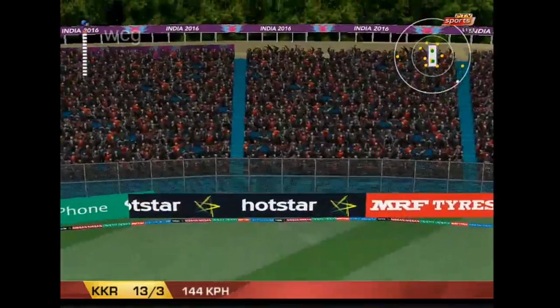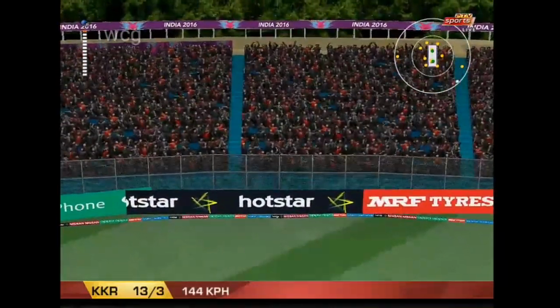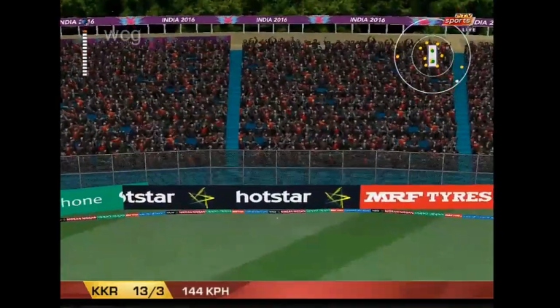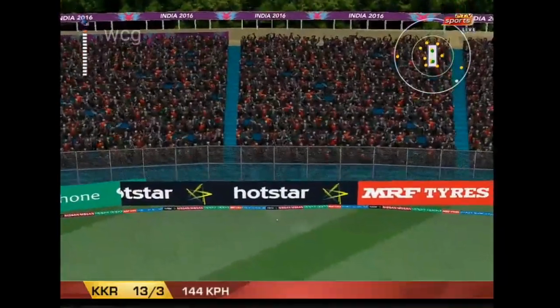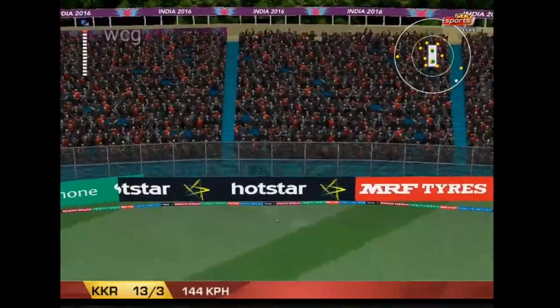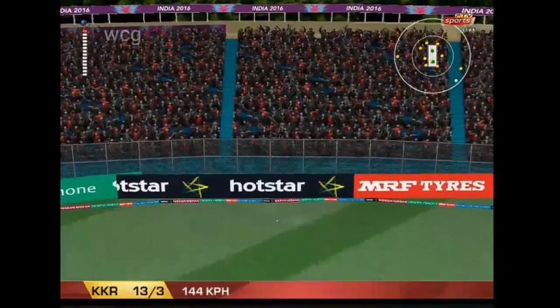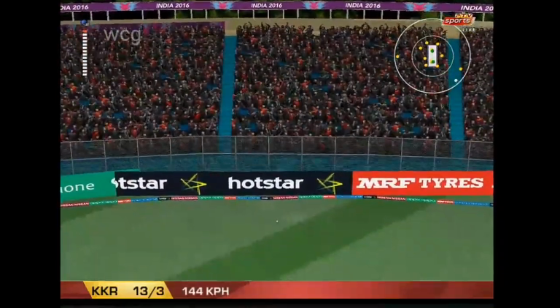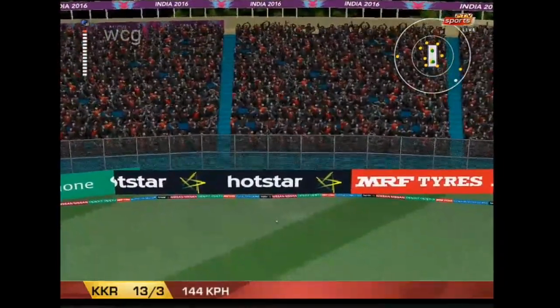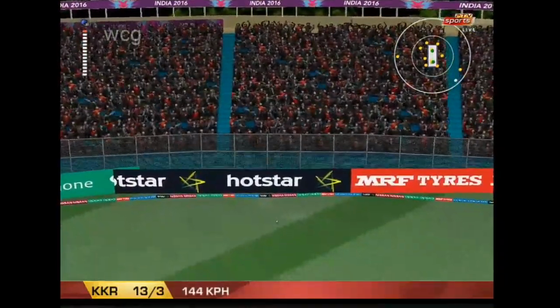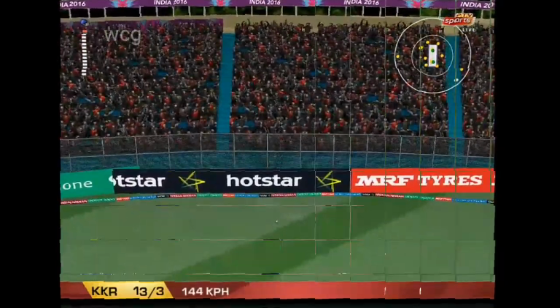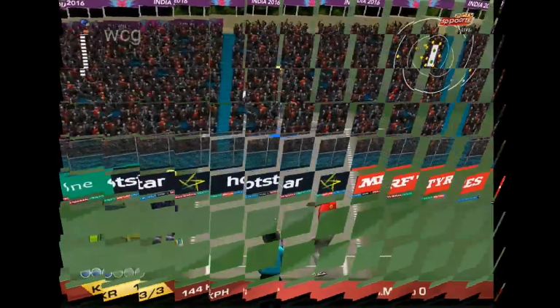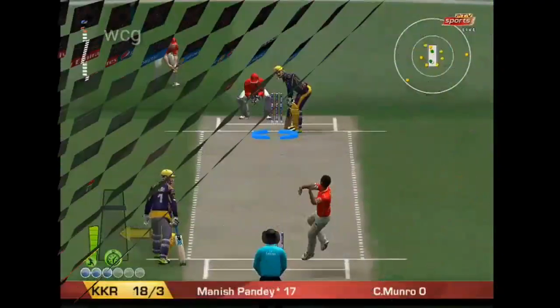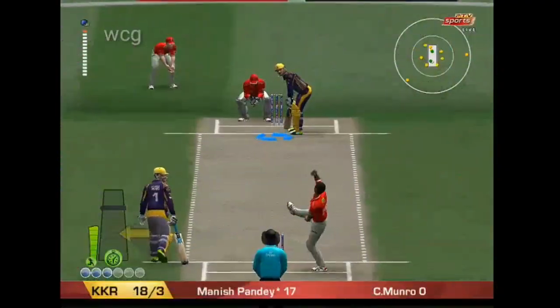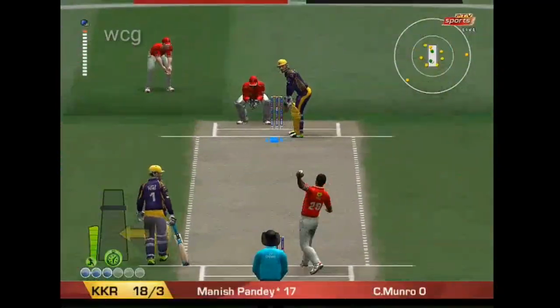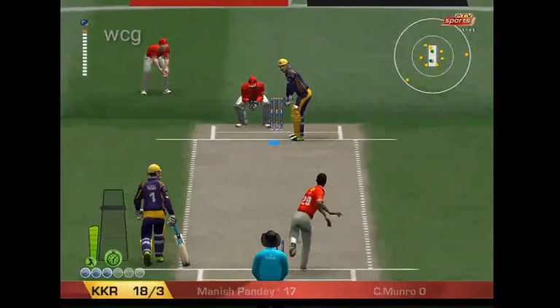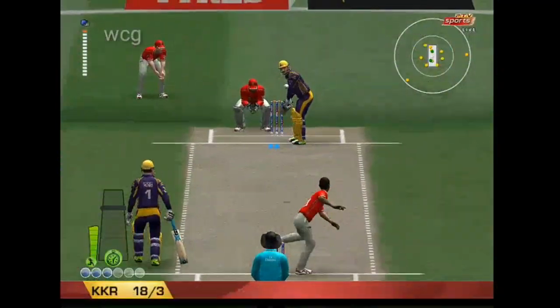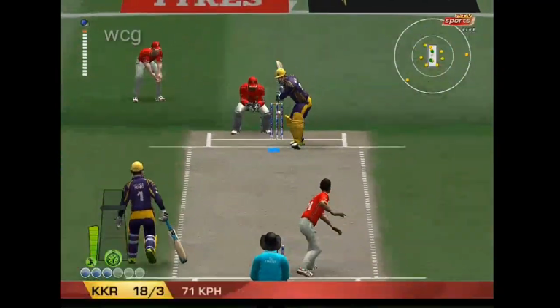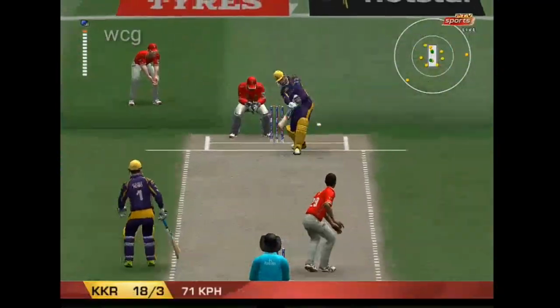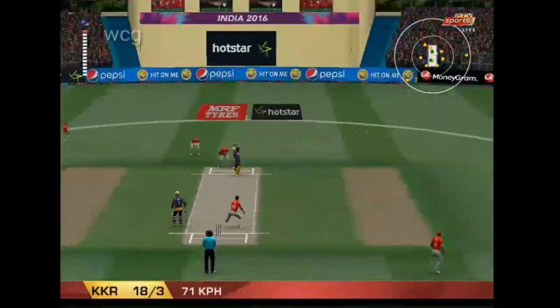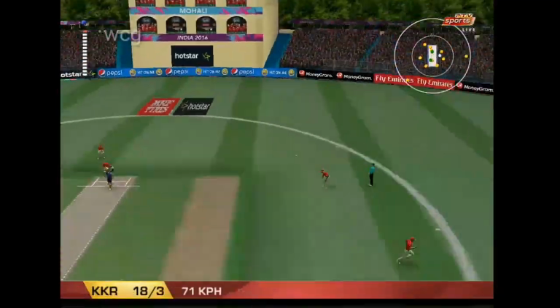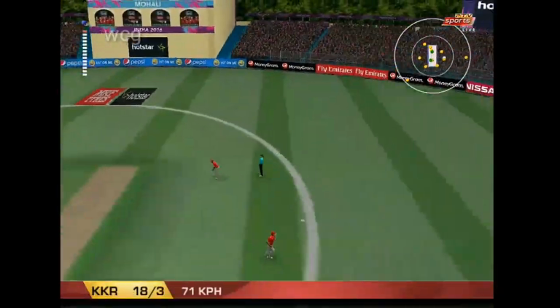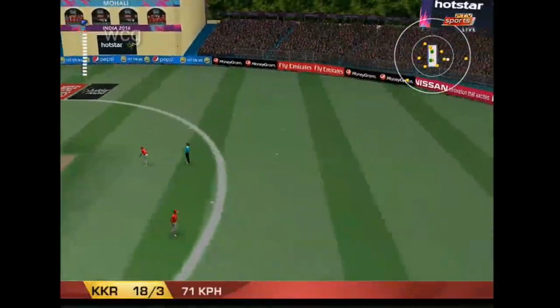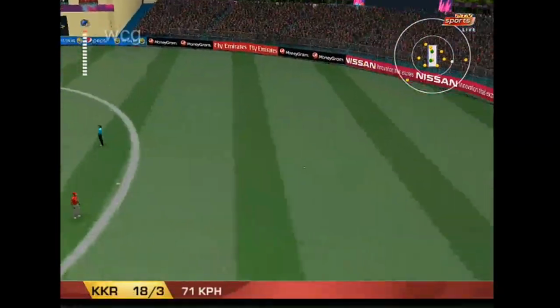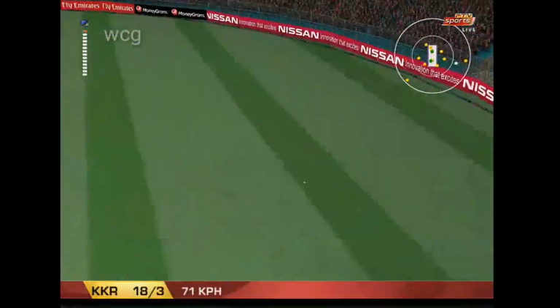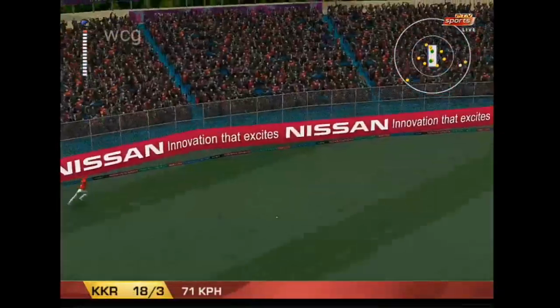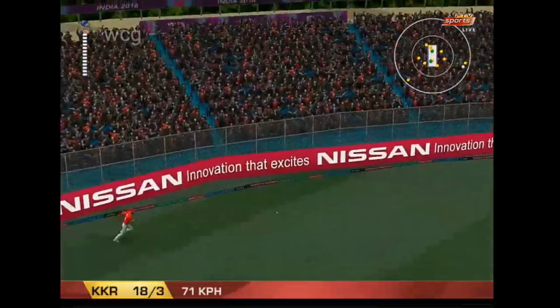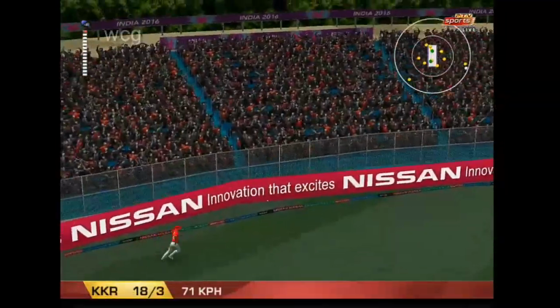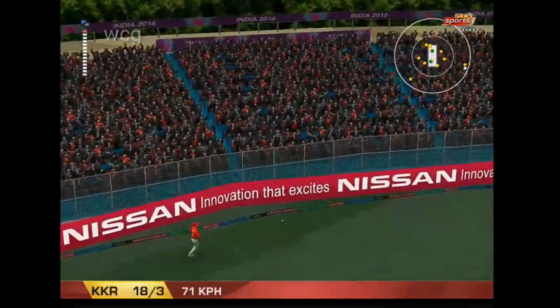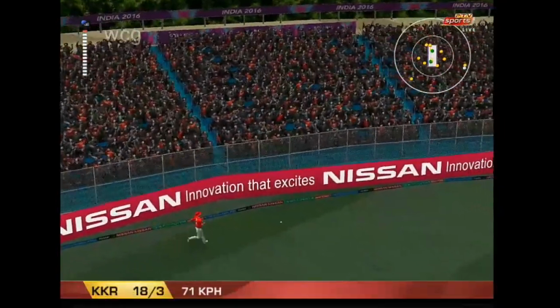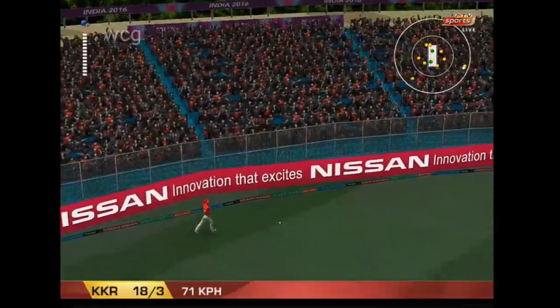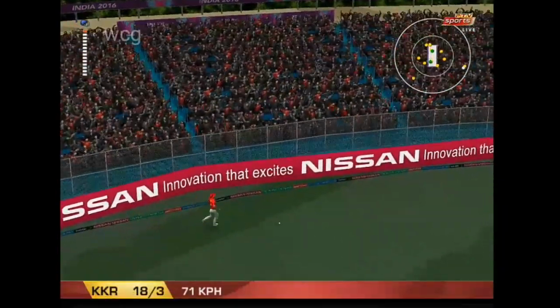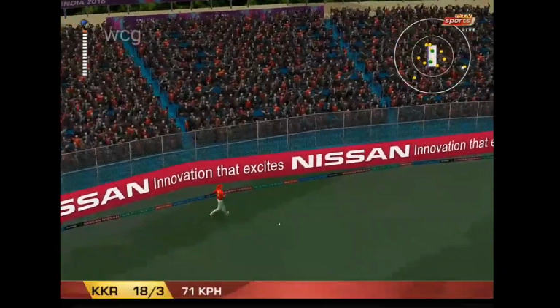That's ideal. A perfect example of how to play that shot. That was perfectly struck.